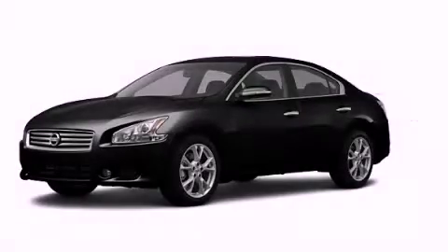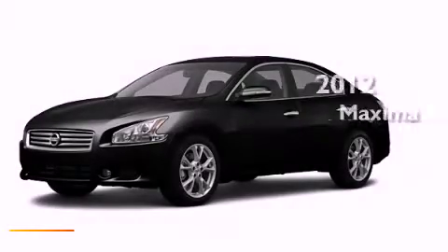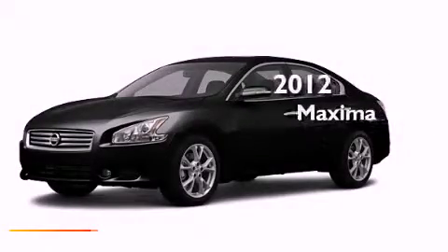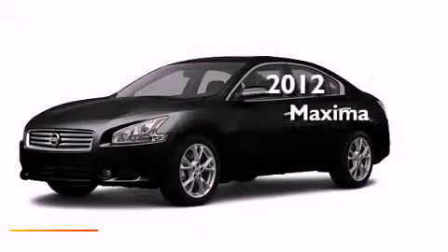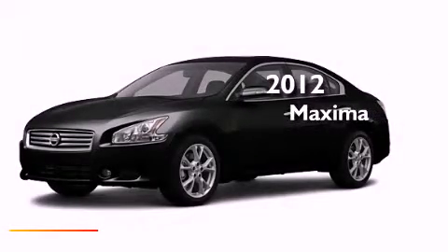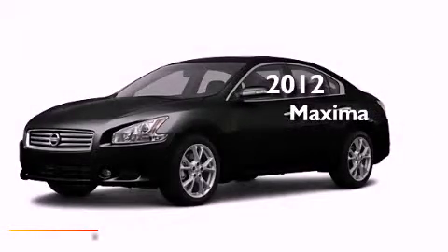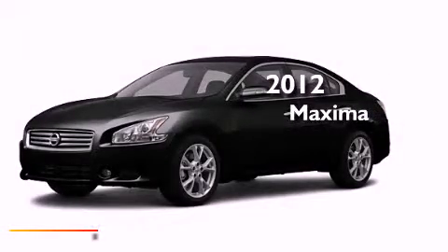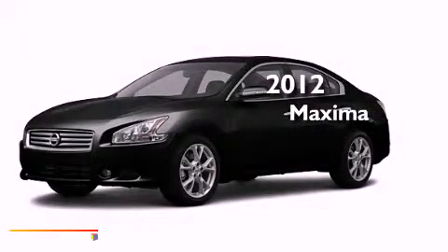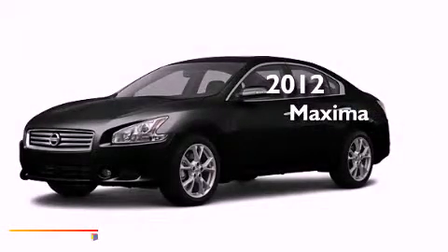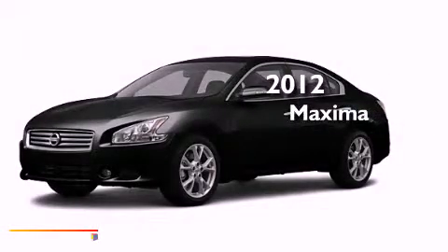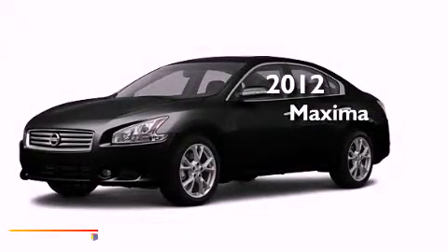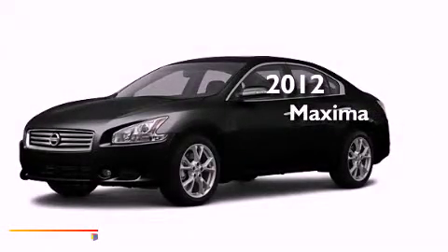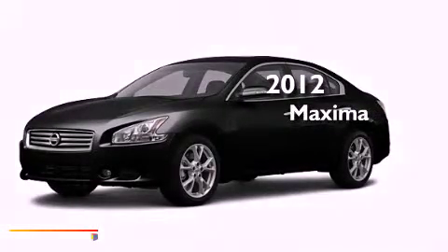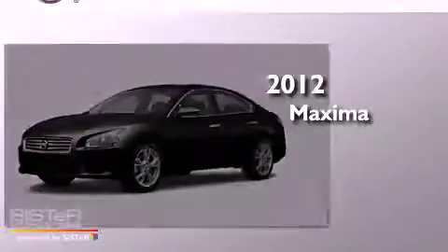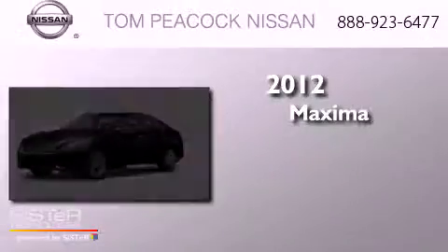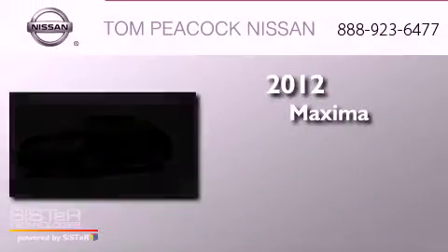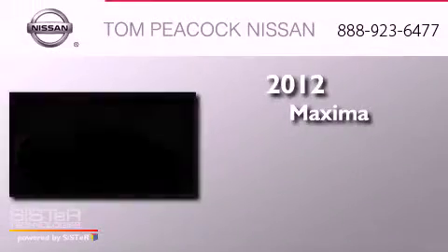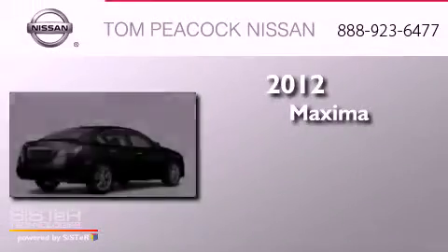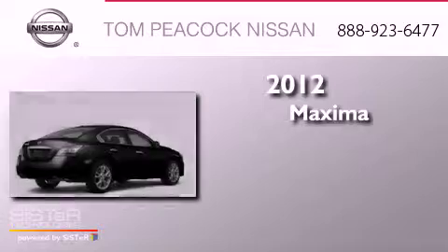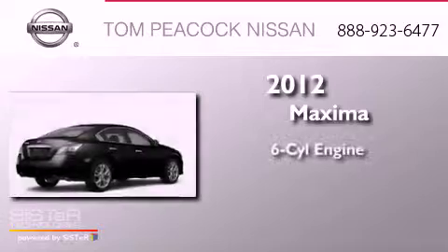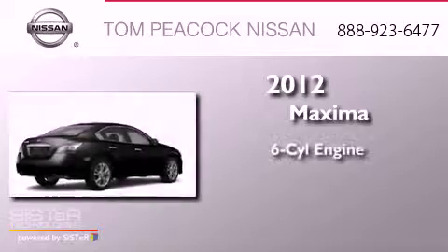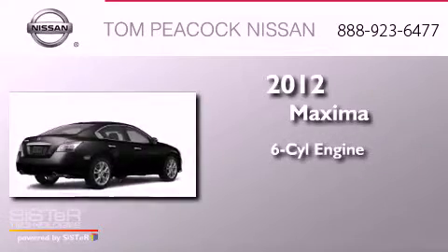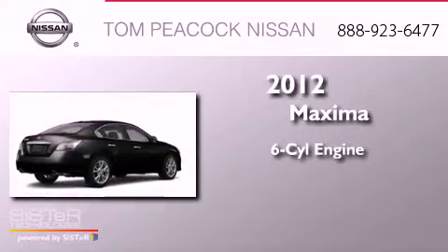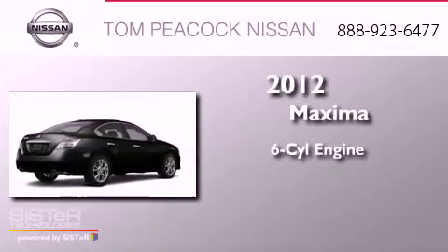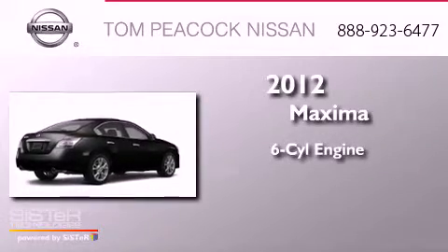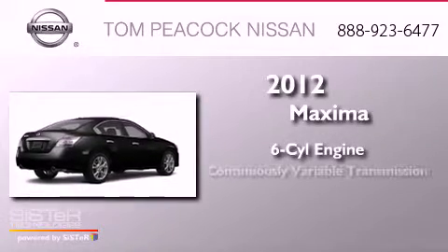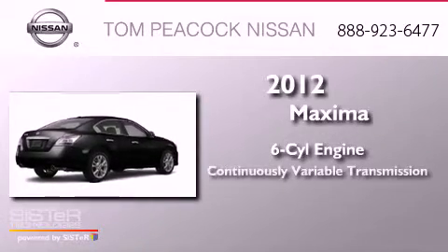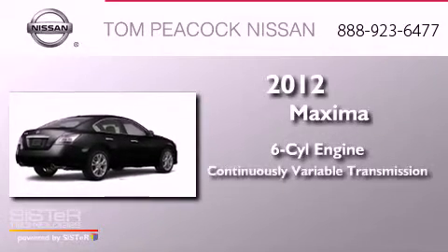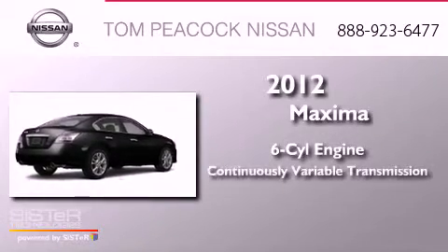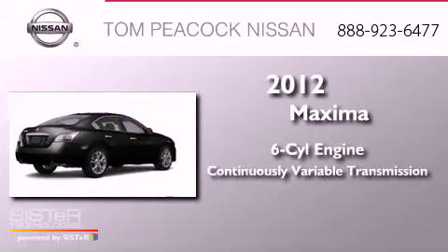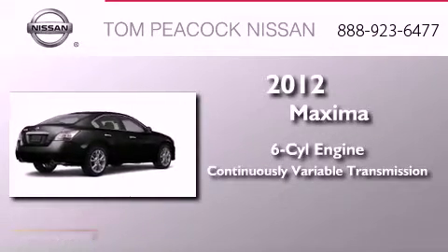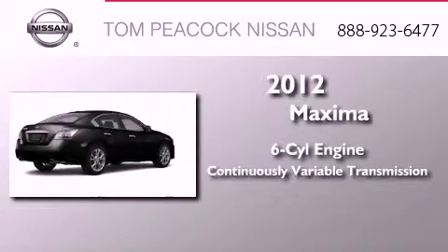This is a brand-new 2012 Nissan Maxima. It has a six-cylinder engine and a continuous variable transmission.